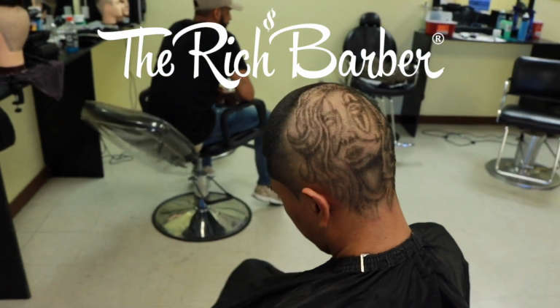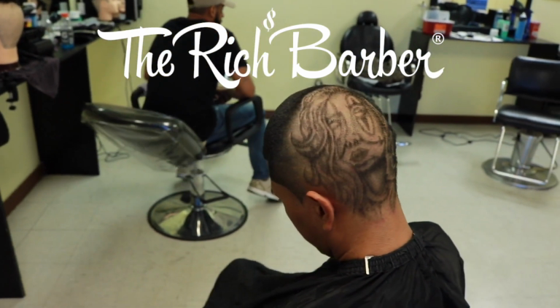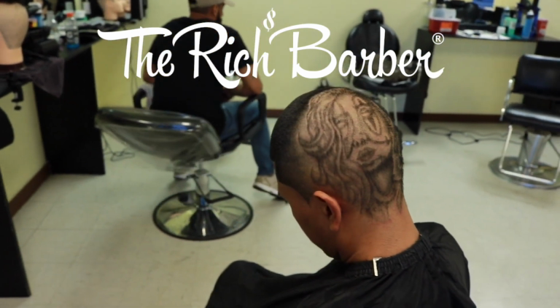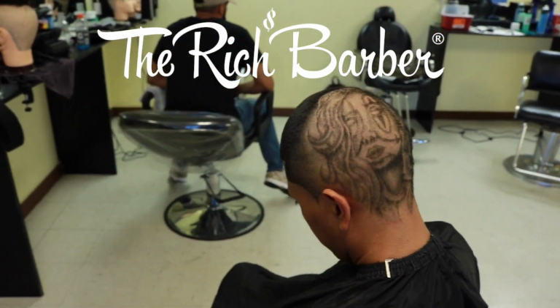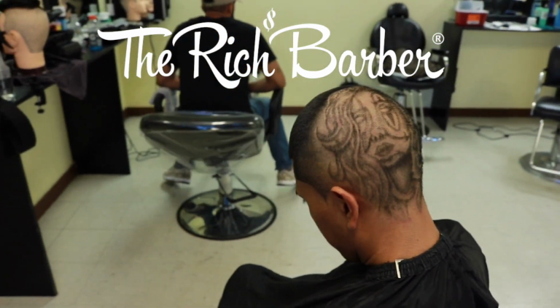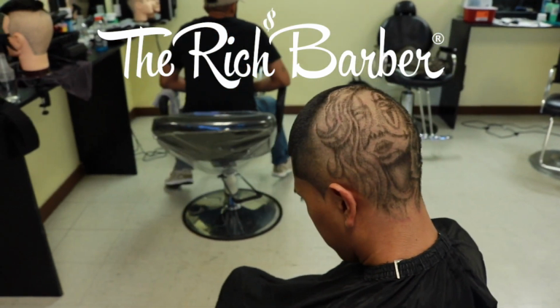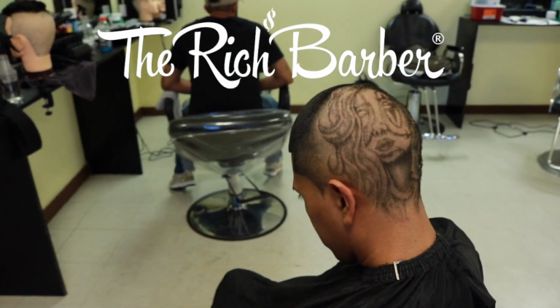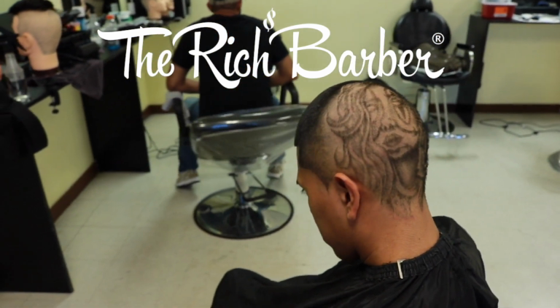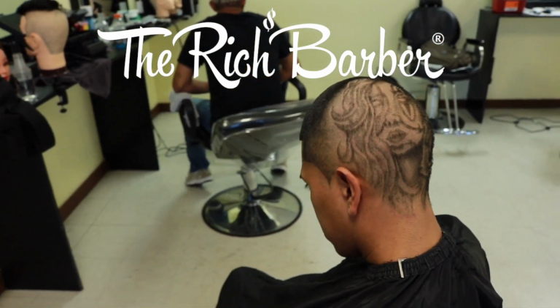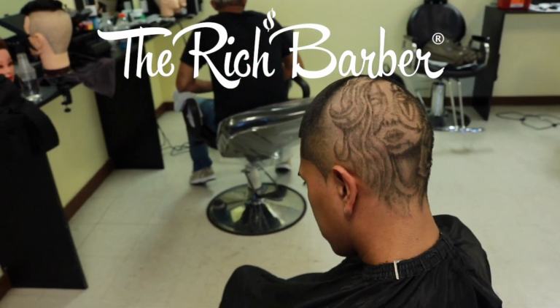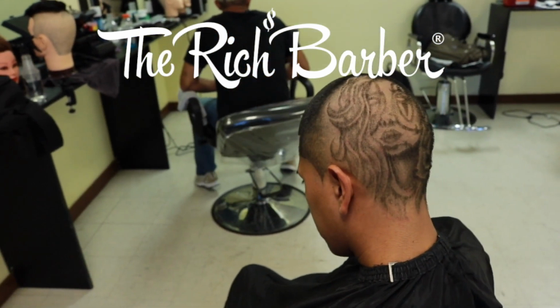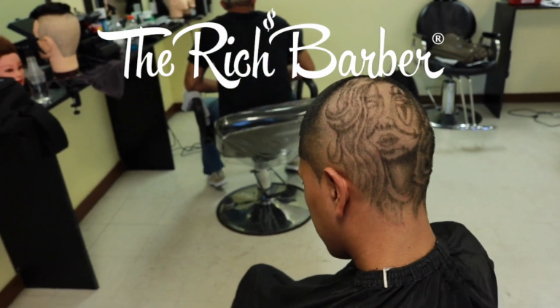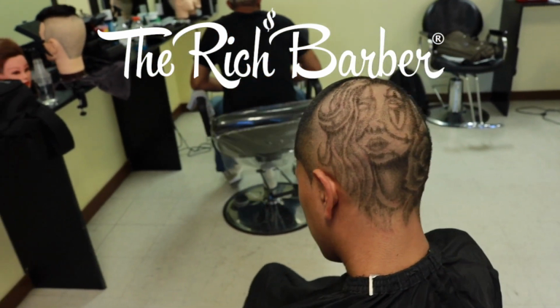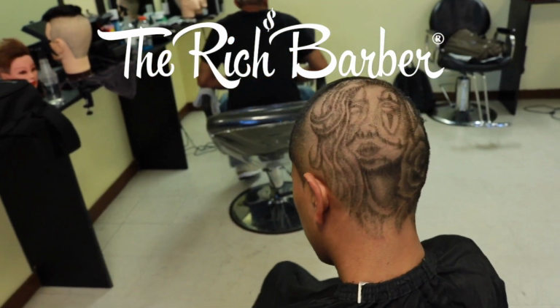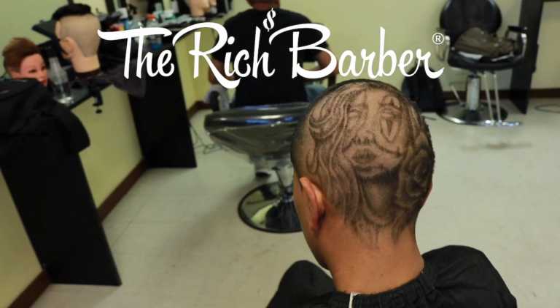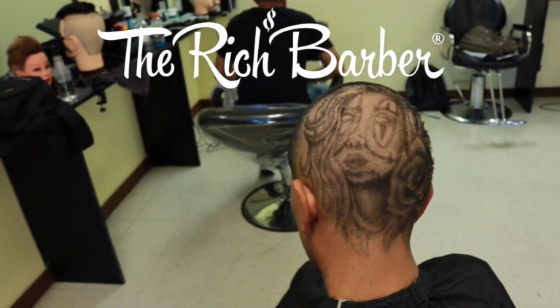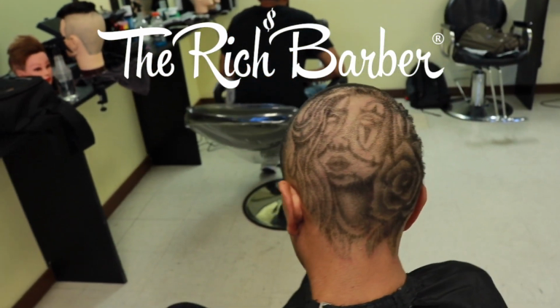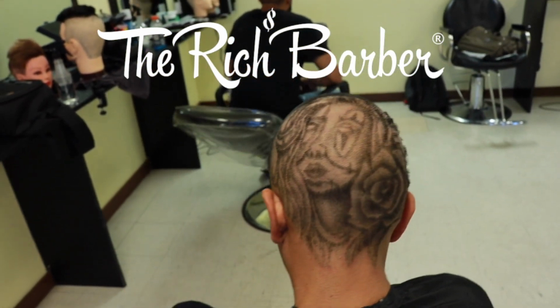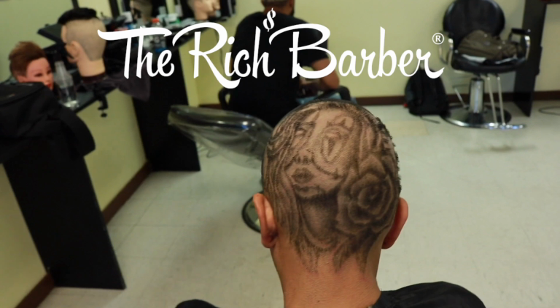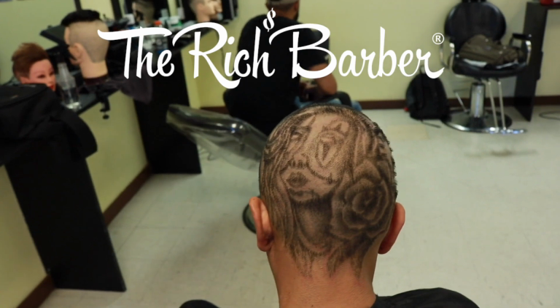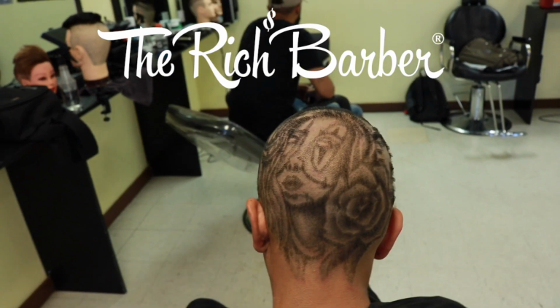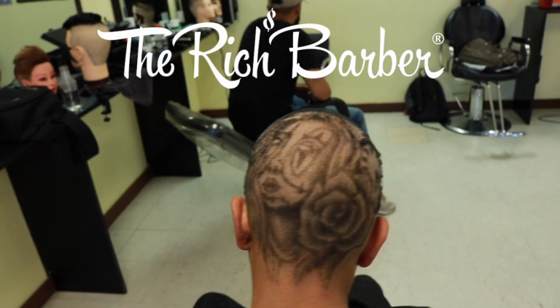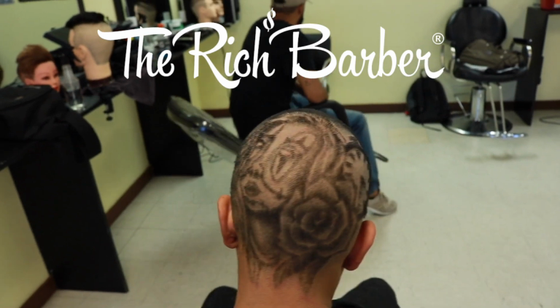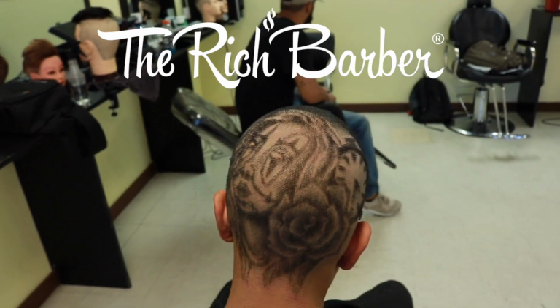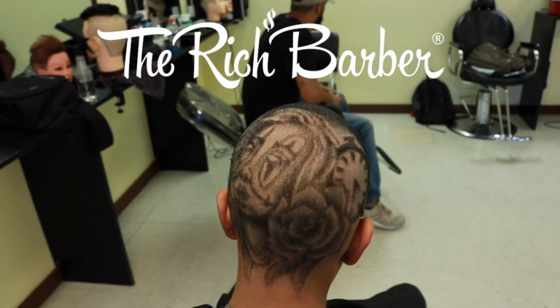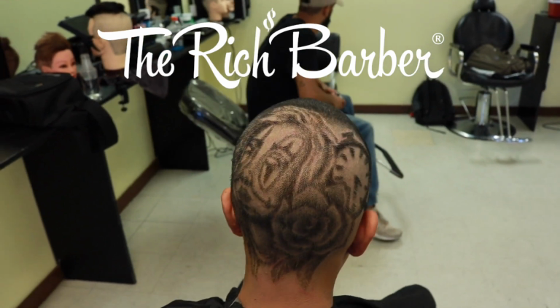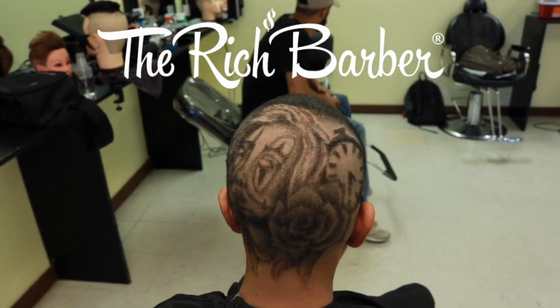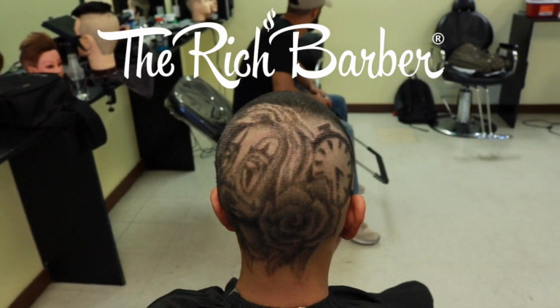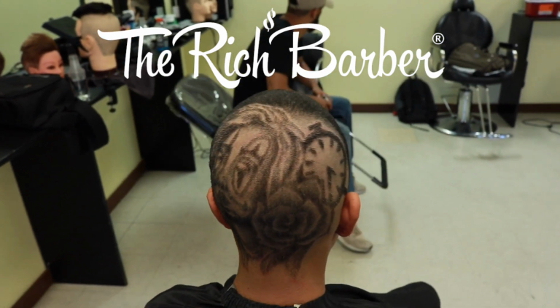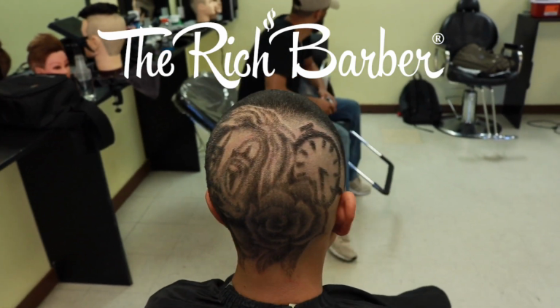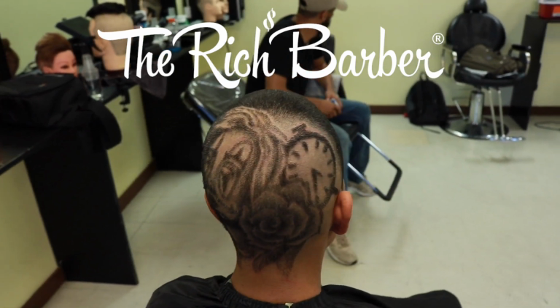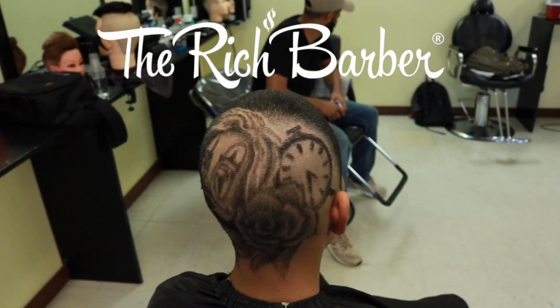Thank you guys for watching this episode of The Rich Barber Mixtape. We have a lot more coming for you guys, so please stay tuned. We're just going to be giving you guys value all day.